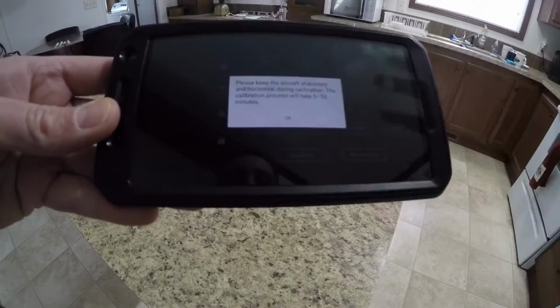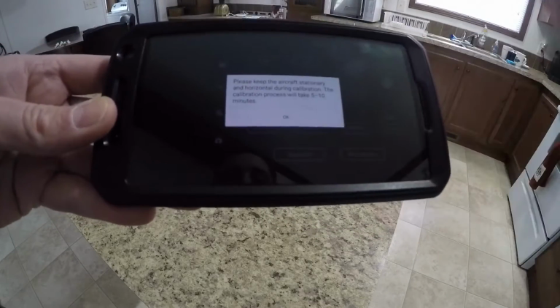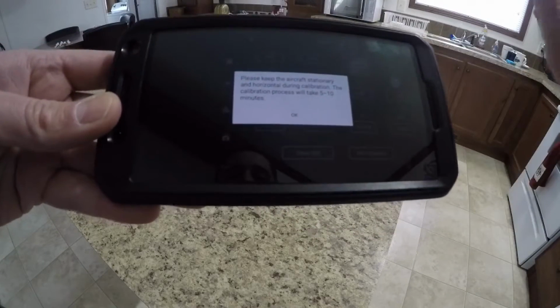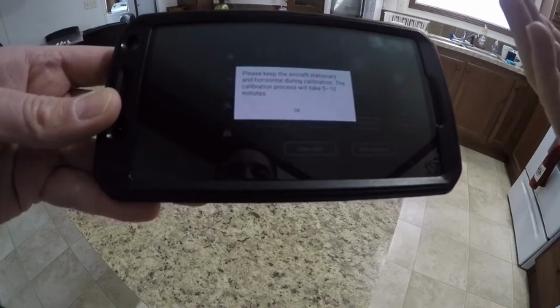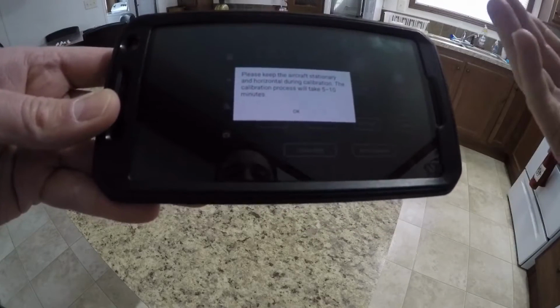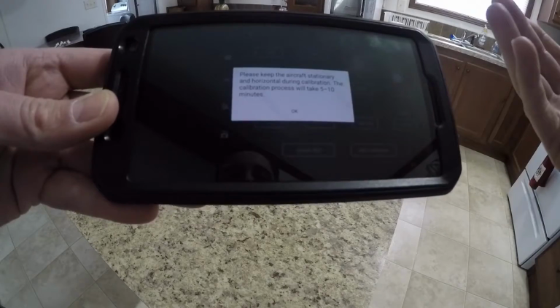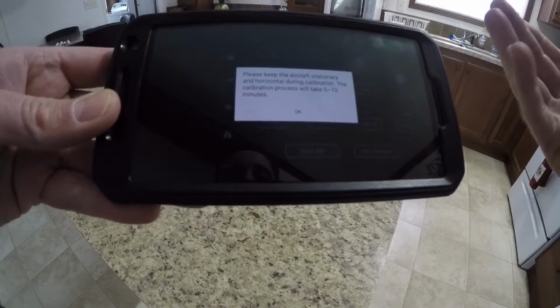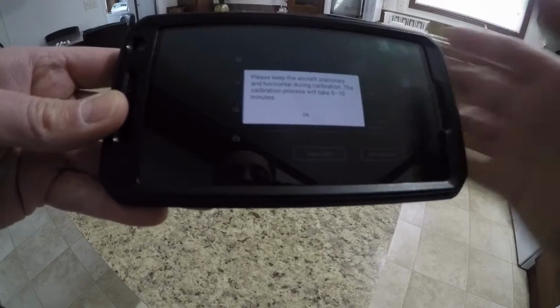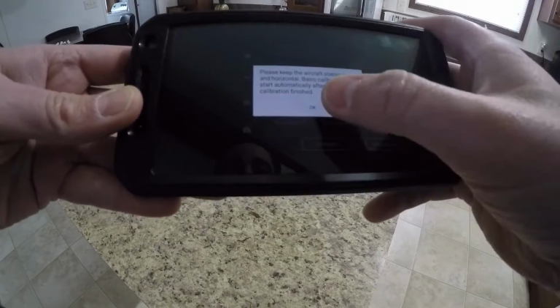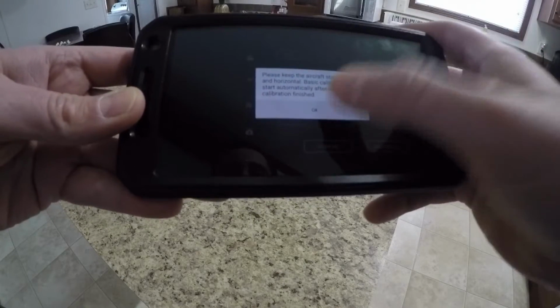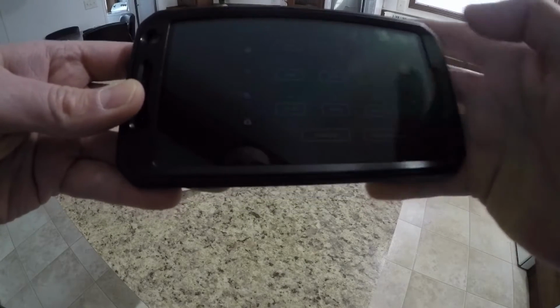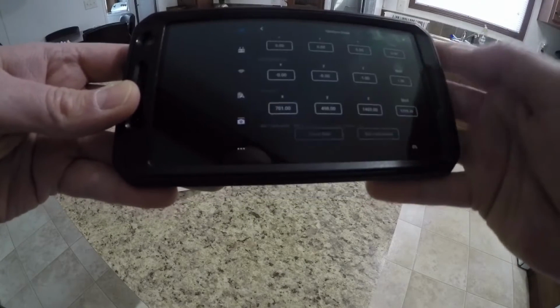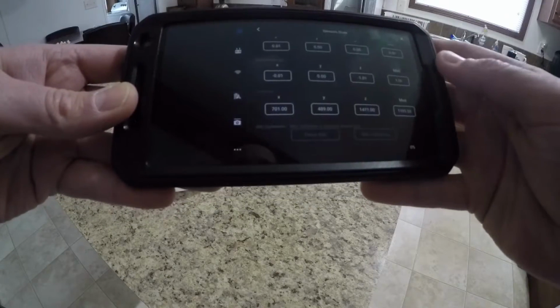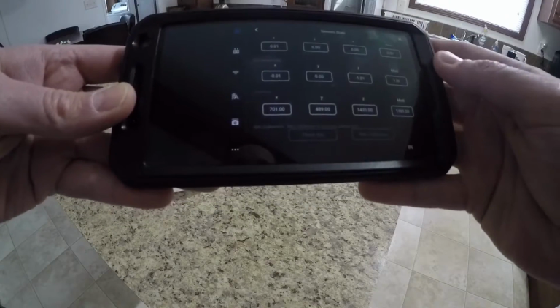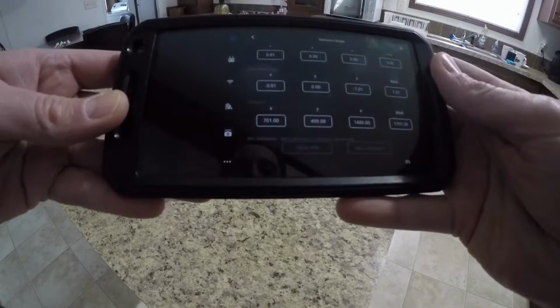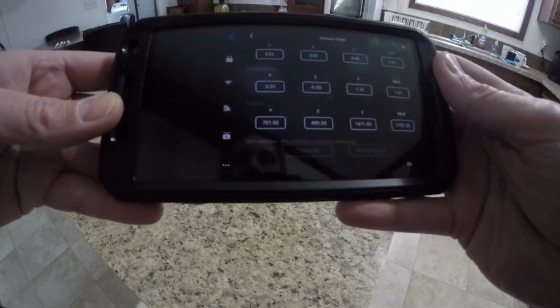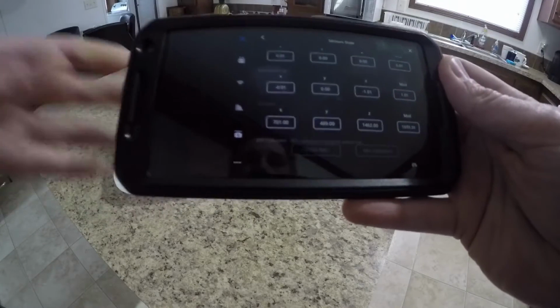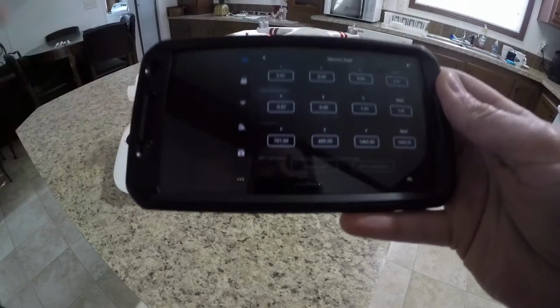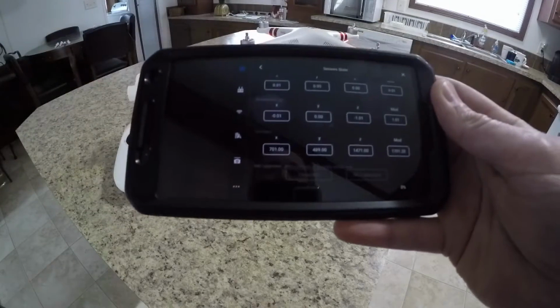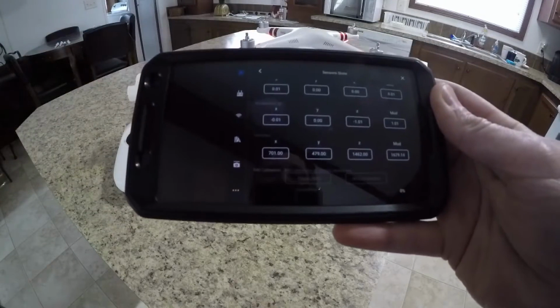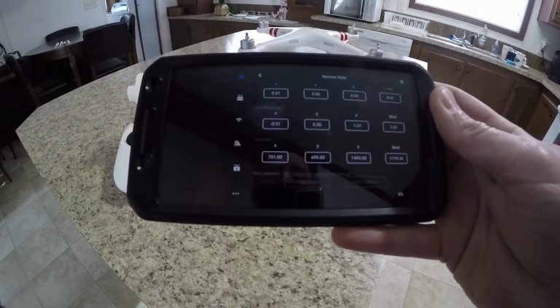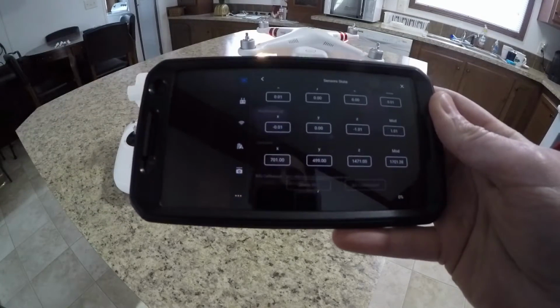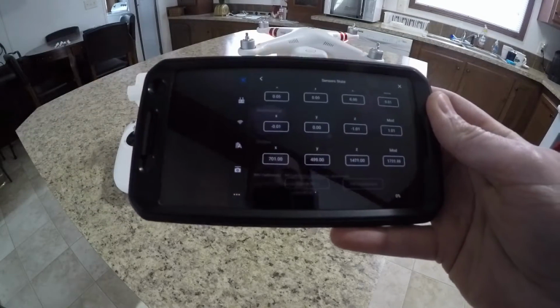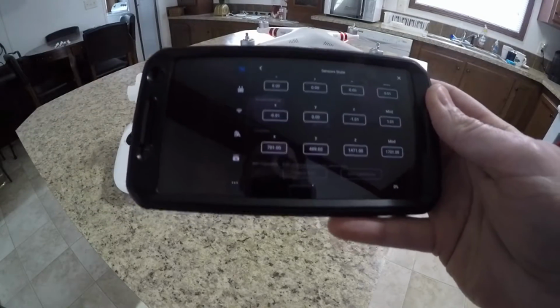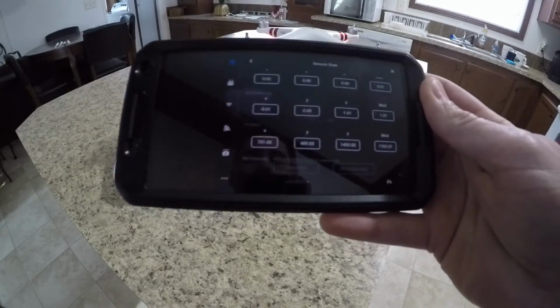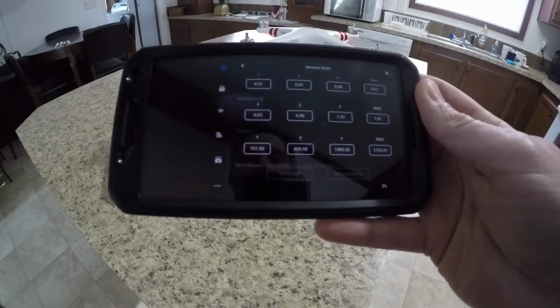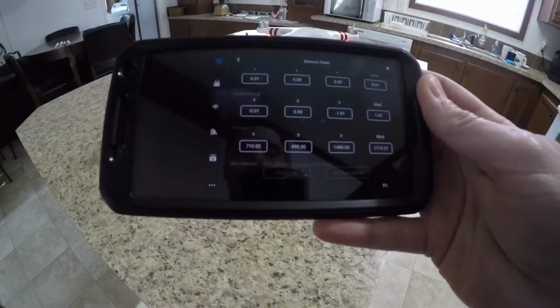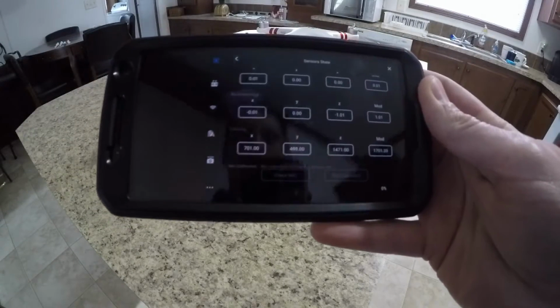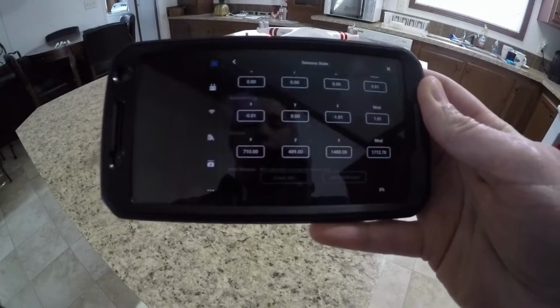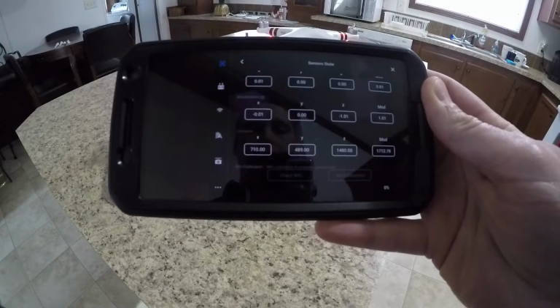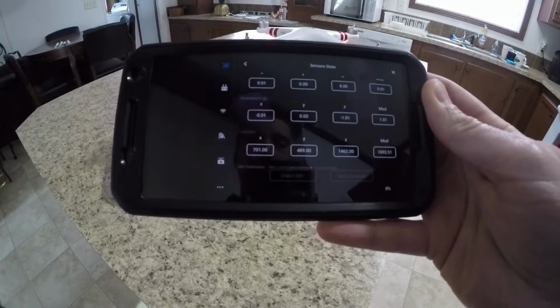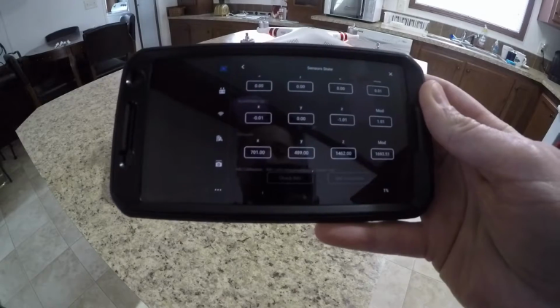It could take five to ten minutes. Just click okay and don't touch anything during this process — let it go through and calibrate.